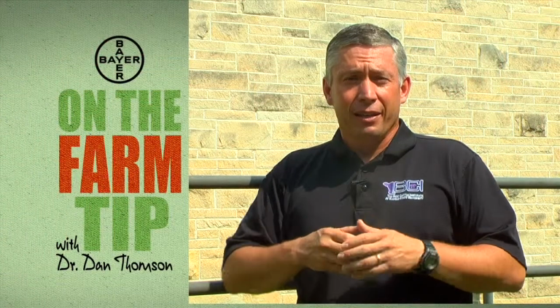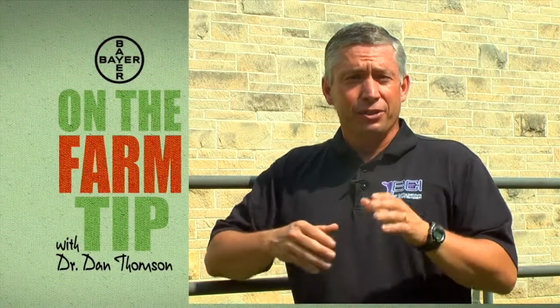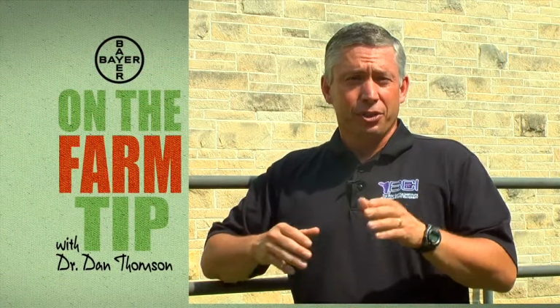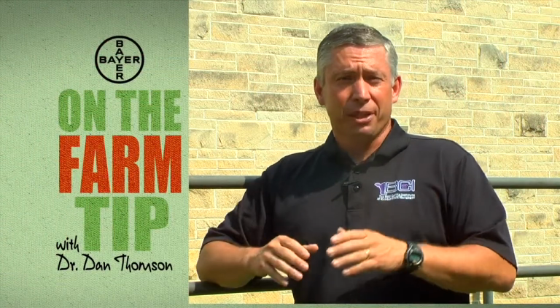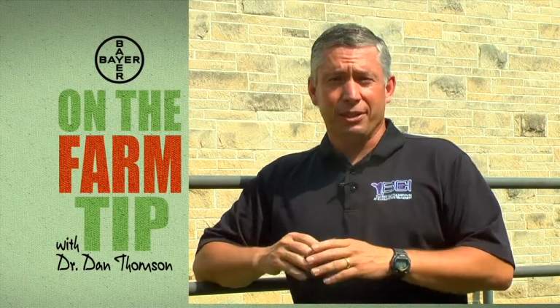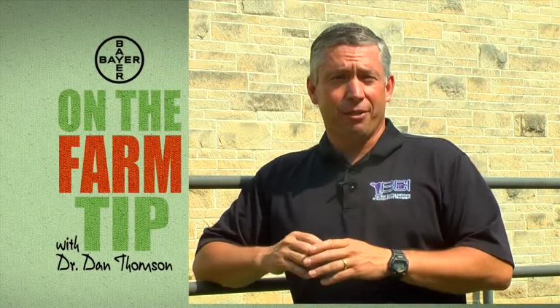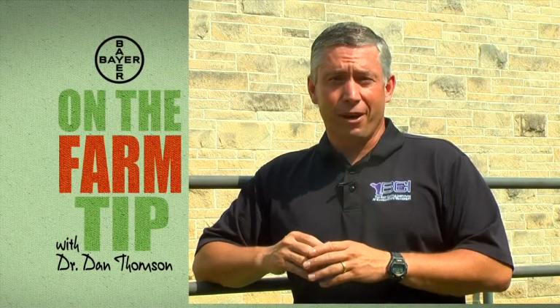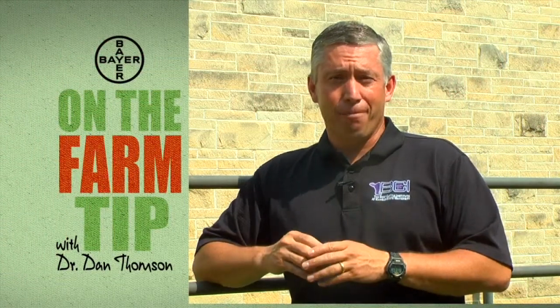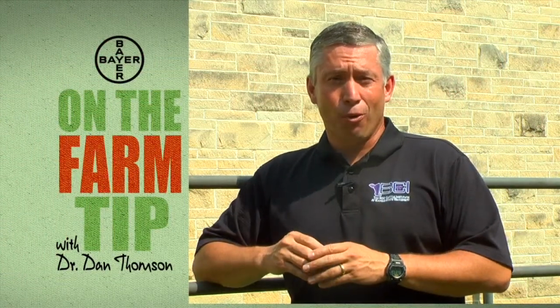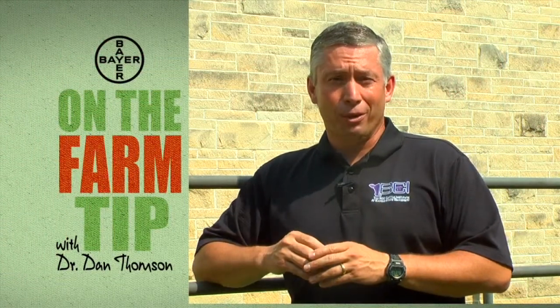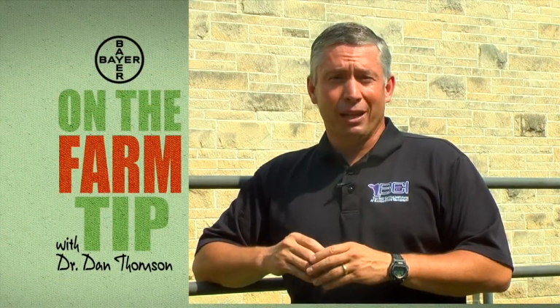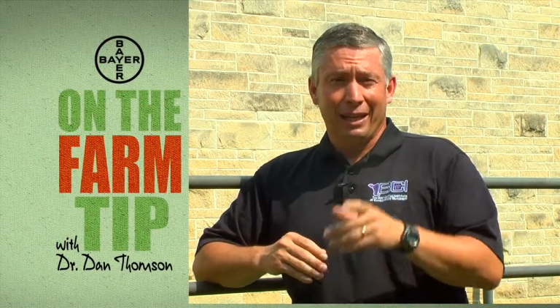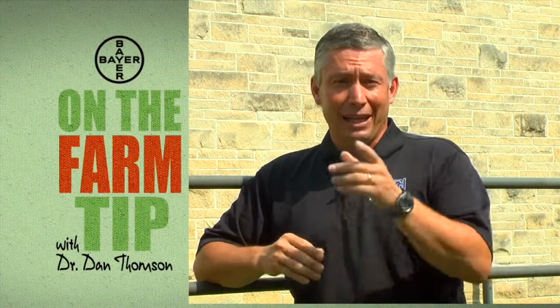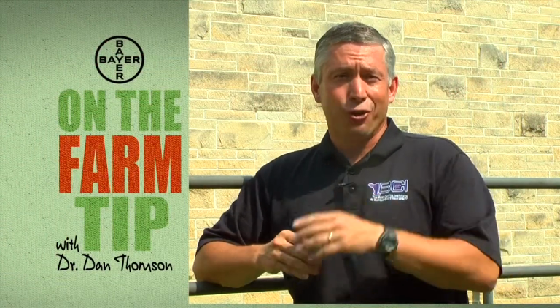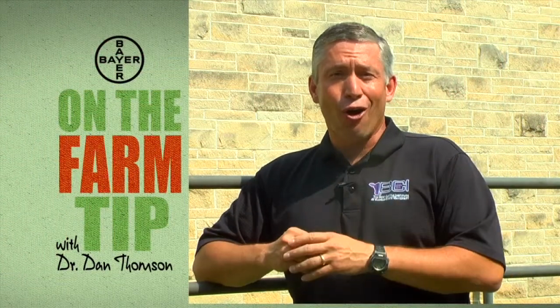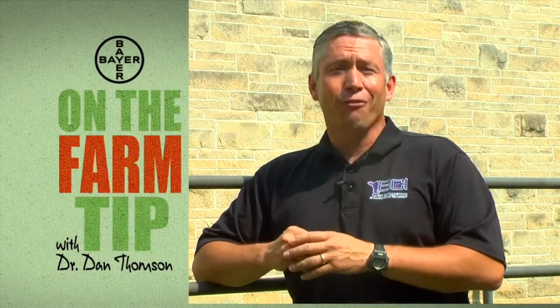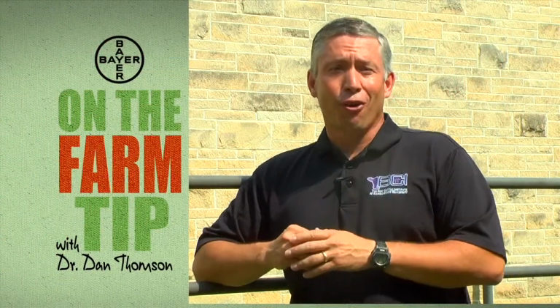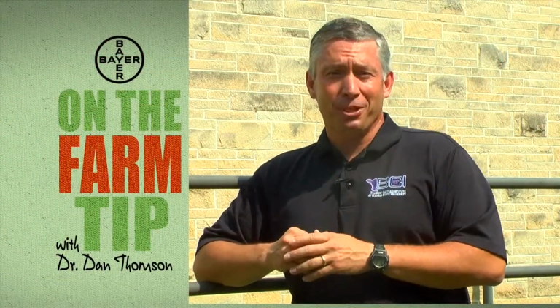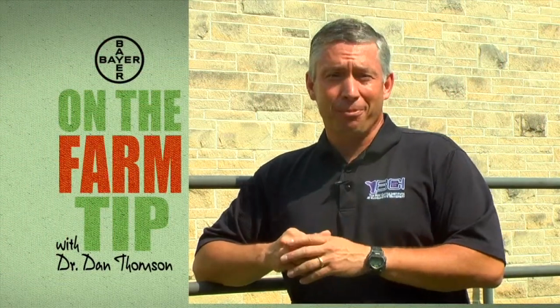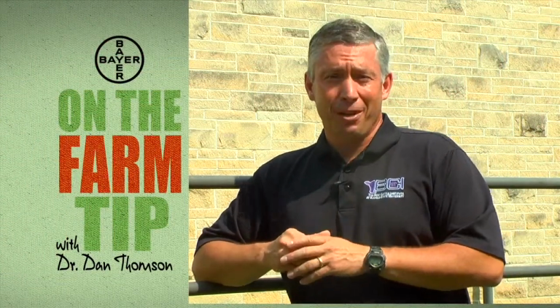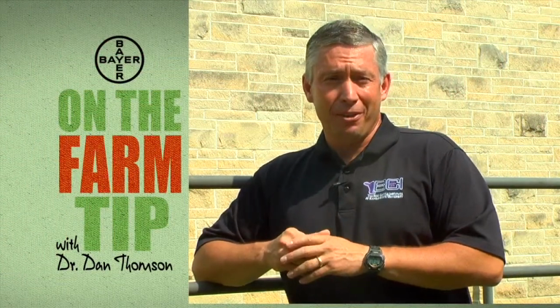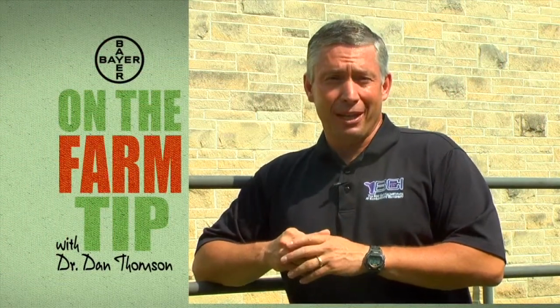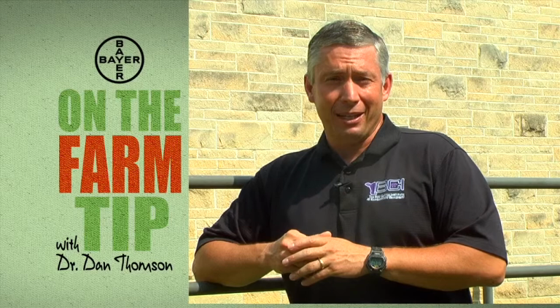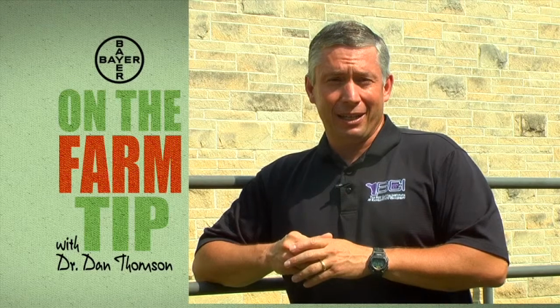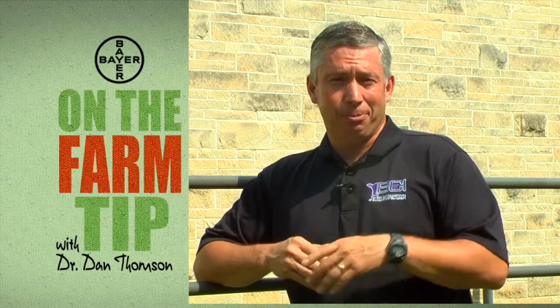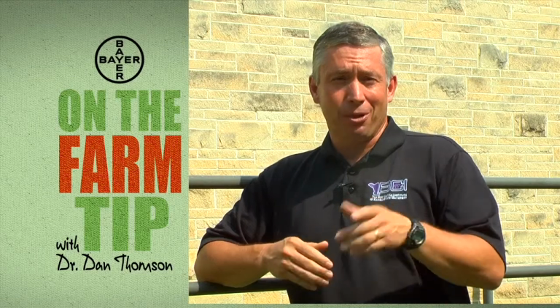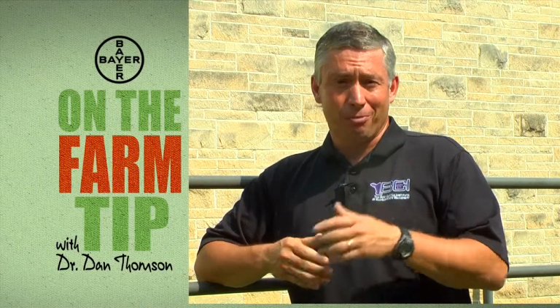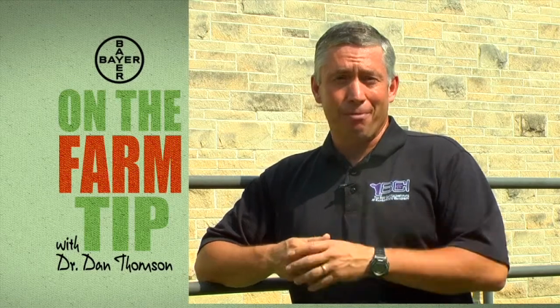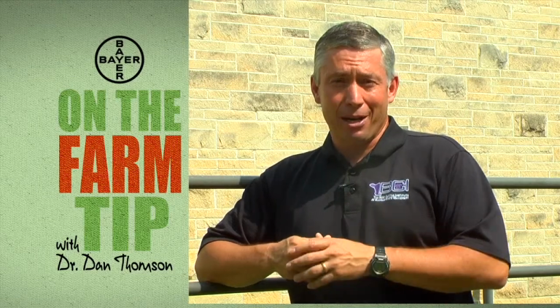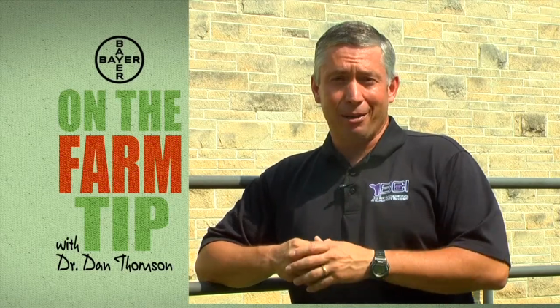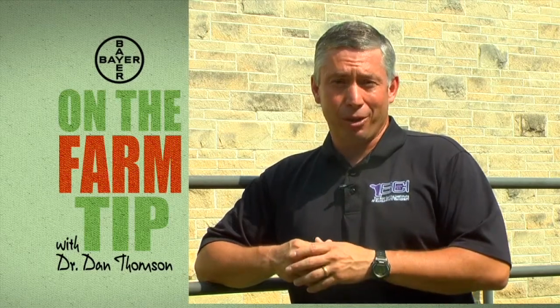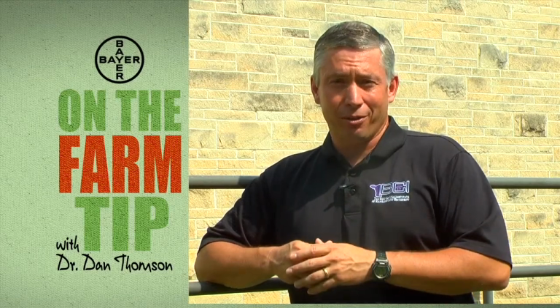These are some things that are very important, and that's your On the Farm Tip of the day, sponsored by Bayer Animal Health.